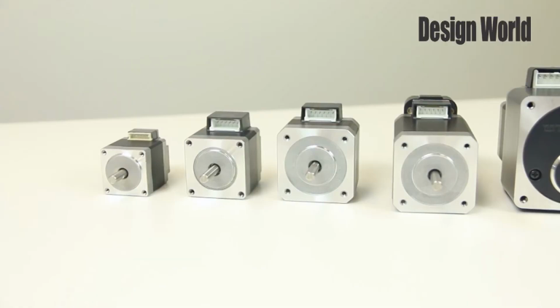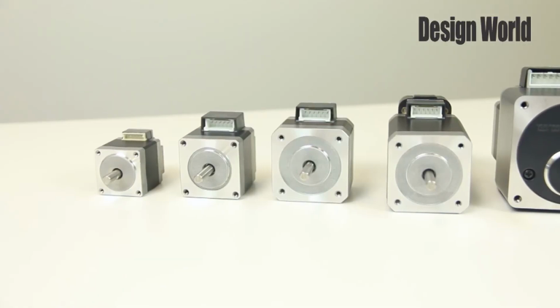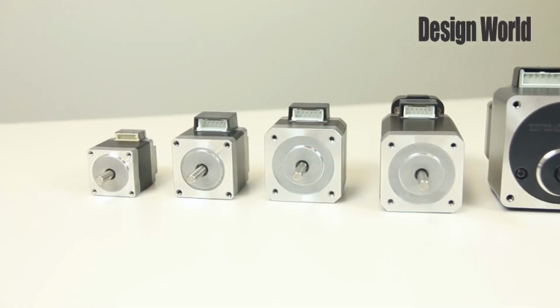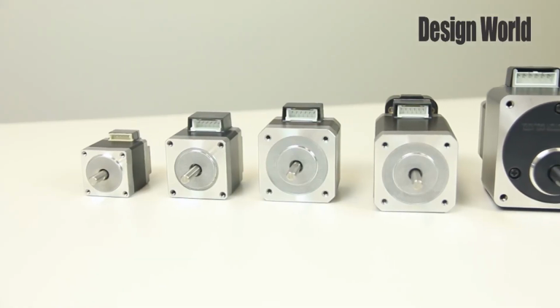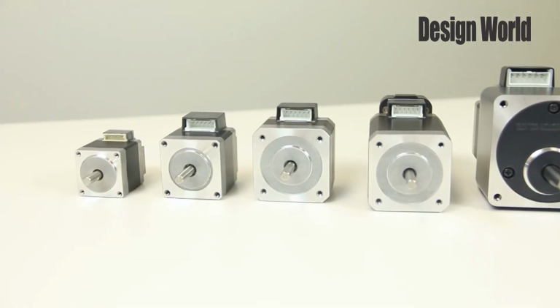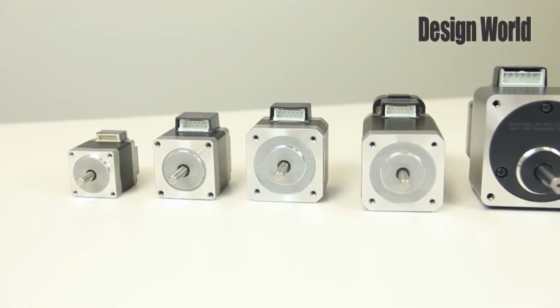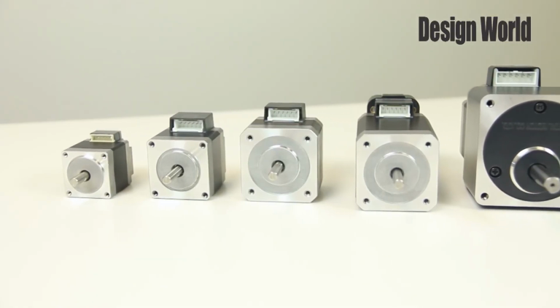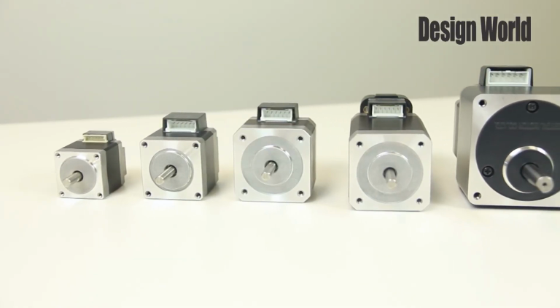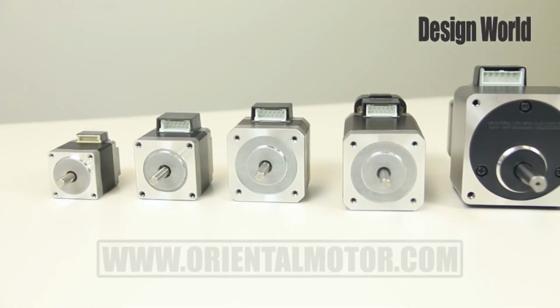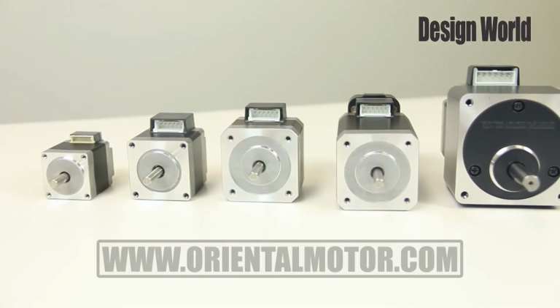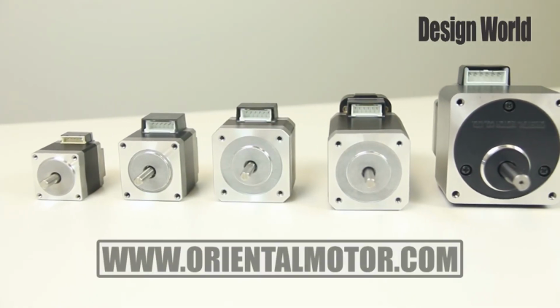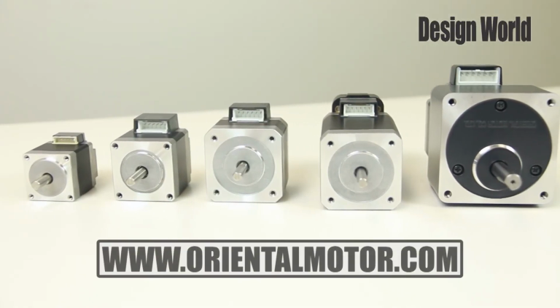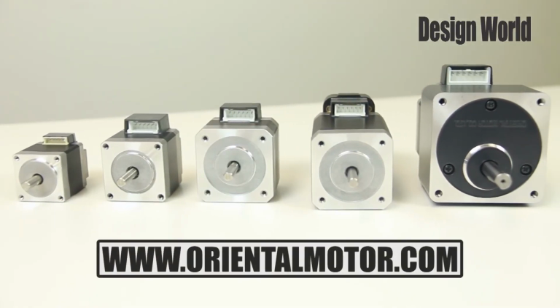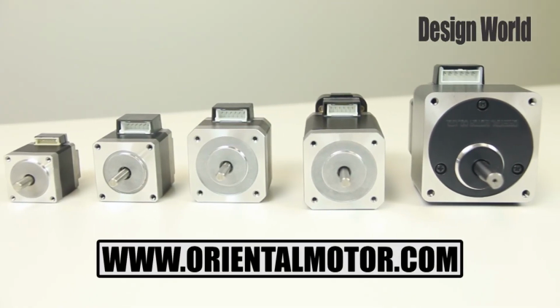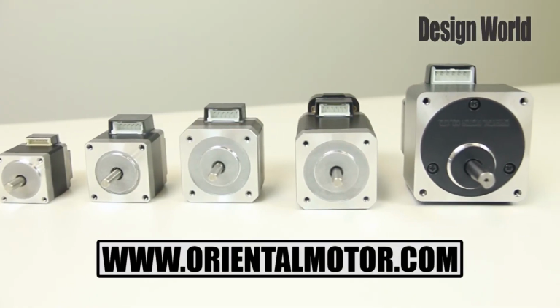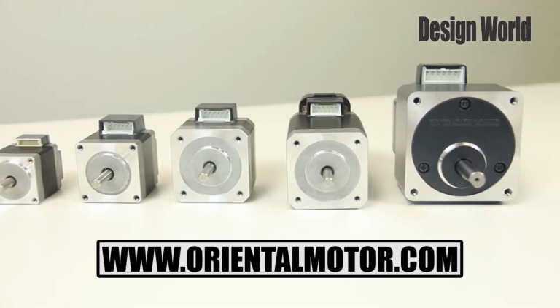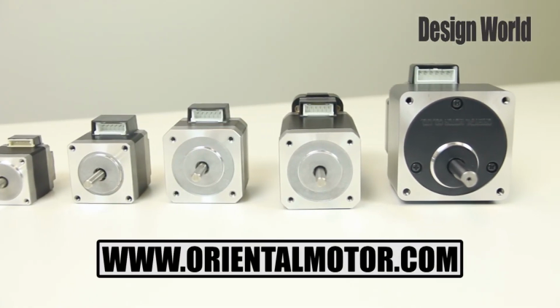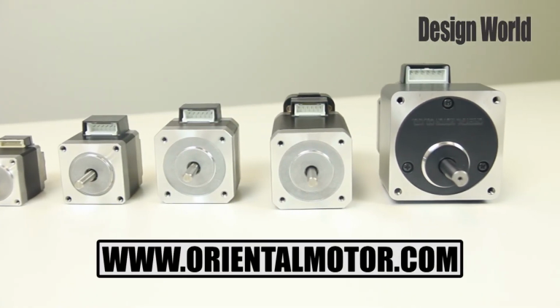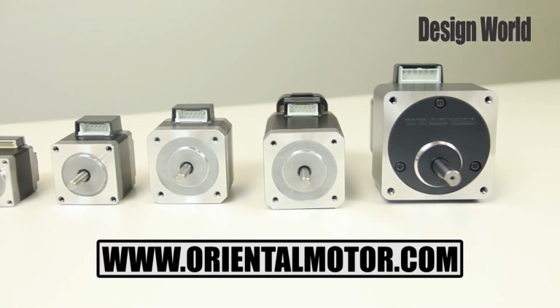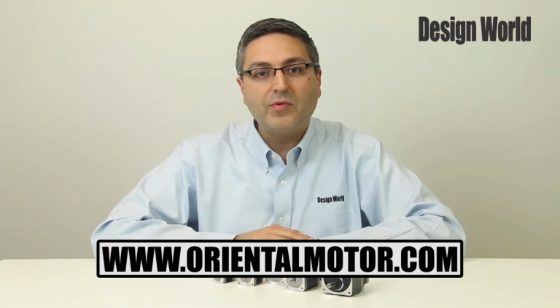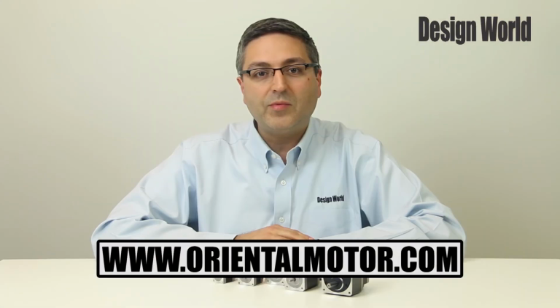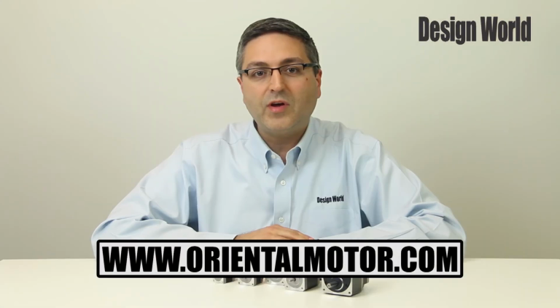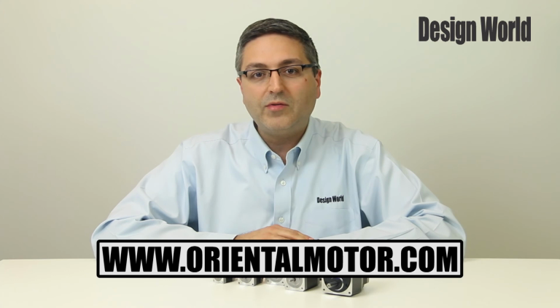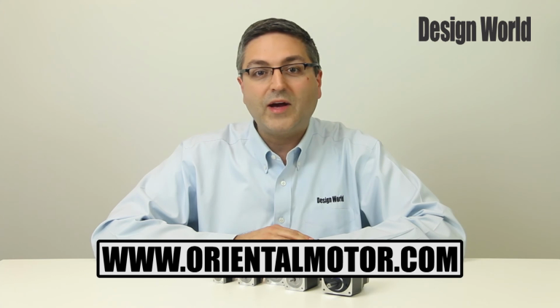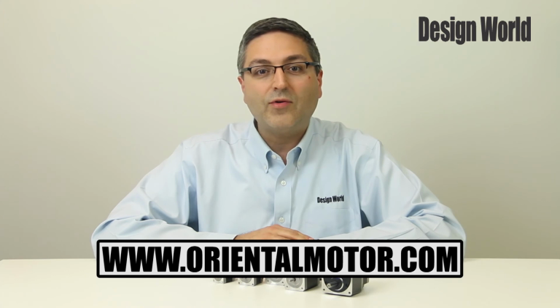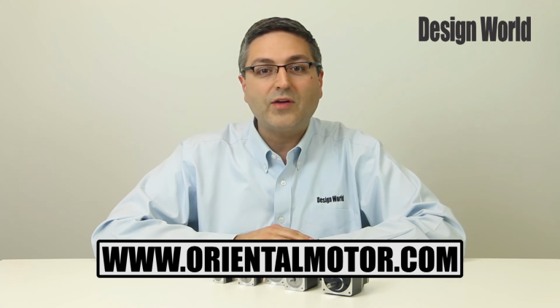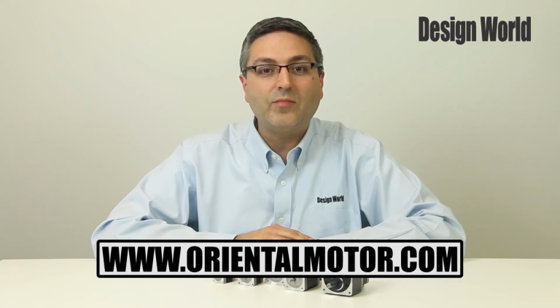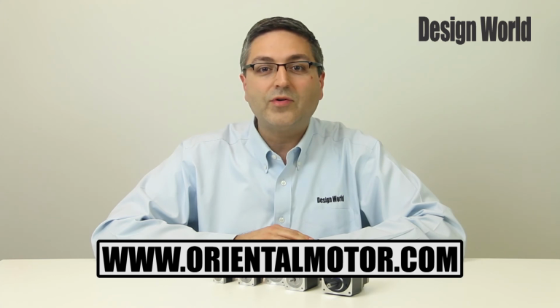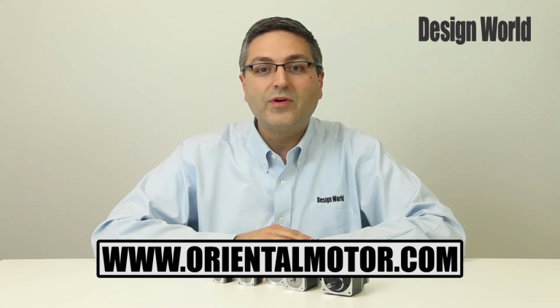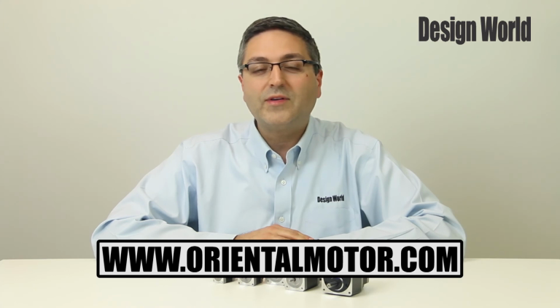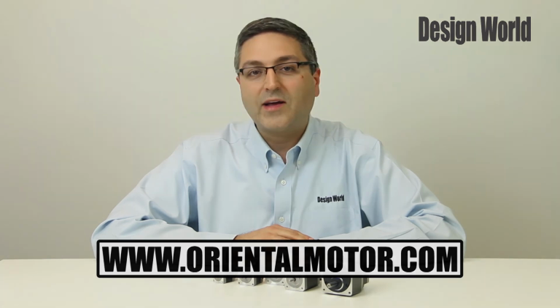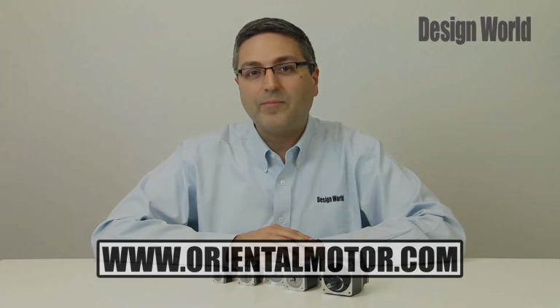To find out more about the PKP series, you can visit Oriental Motor's website at www.orientalmotor.com.